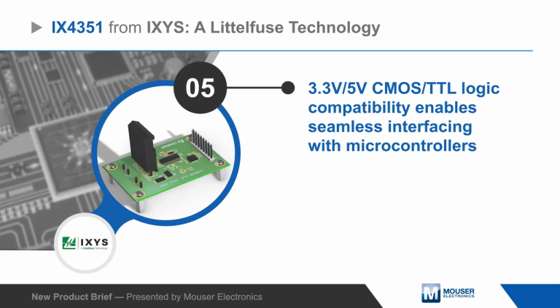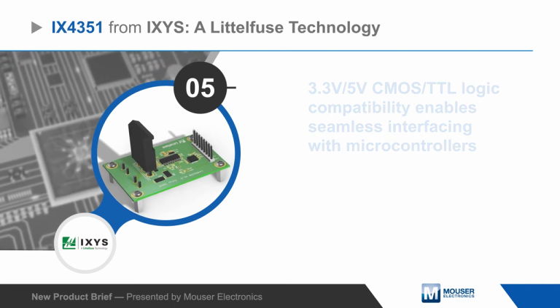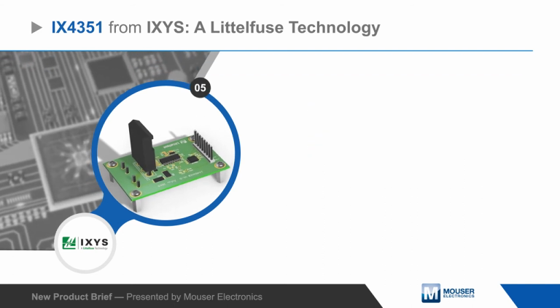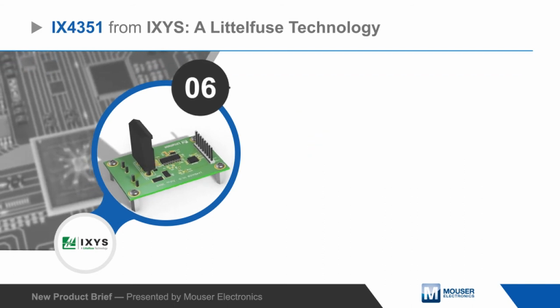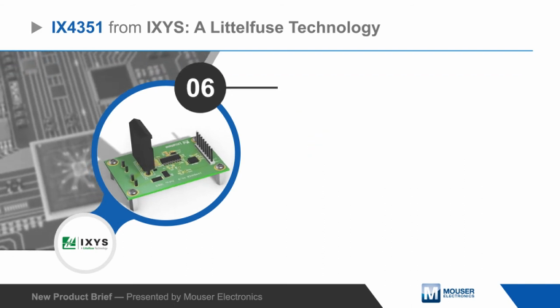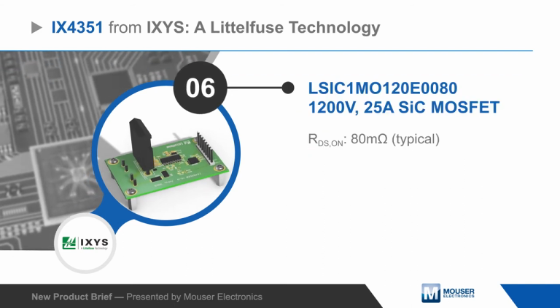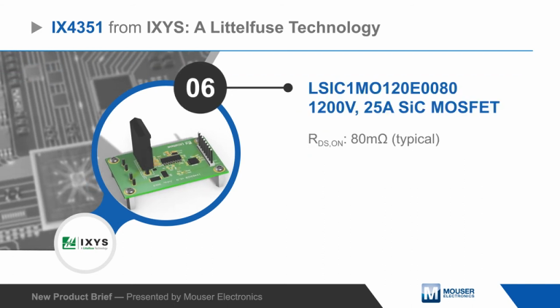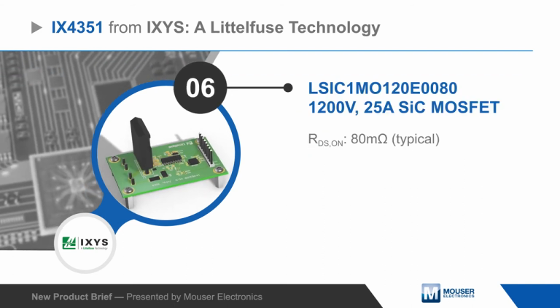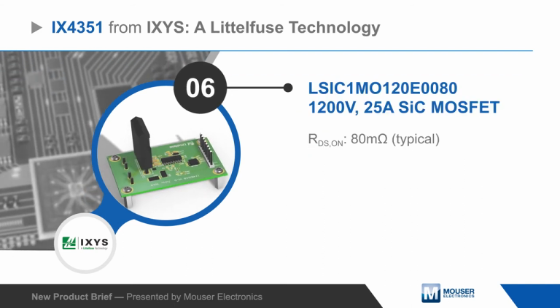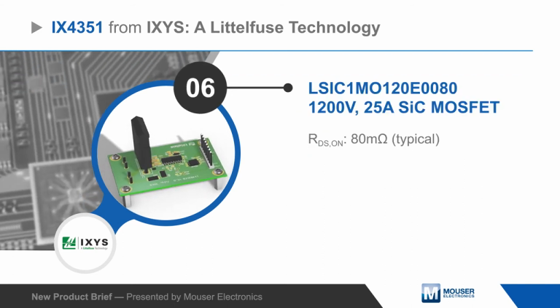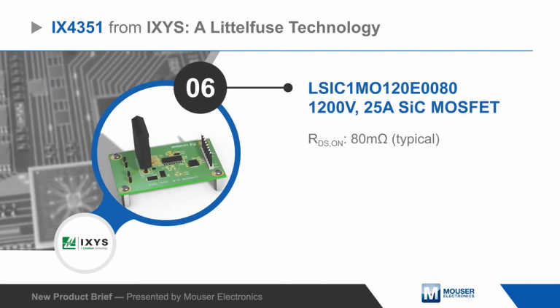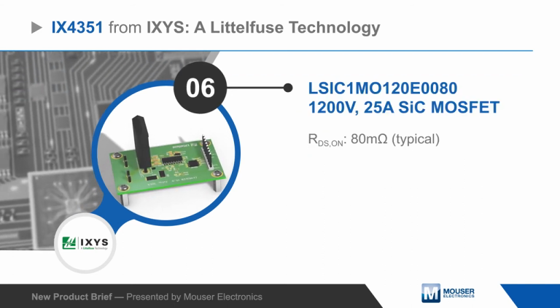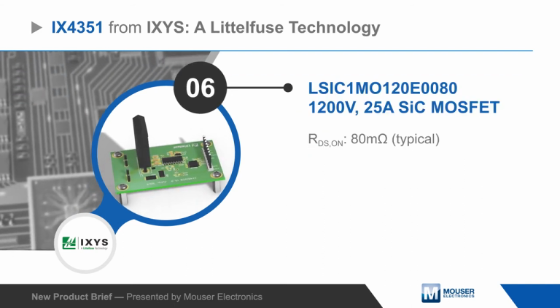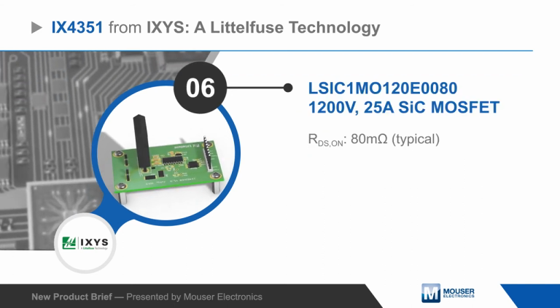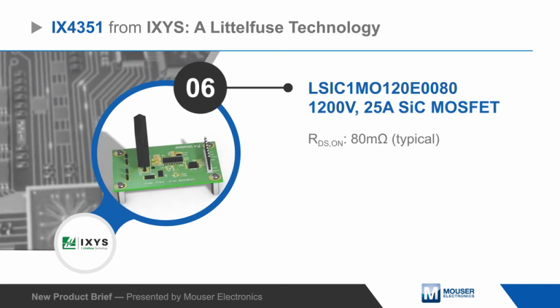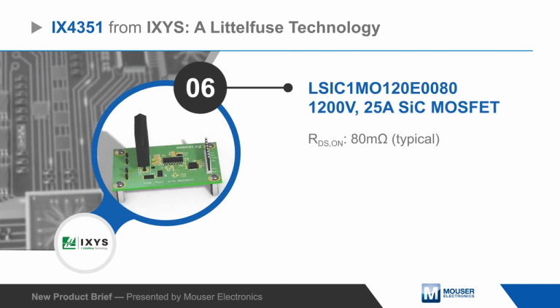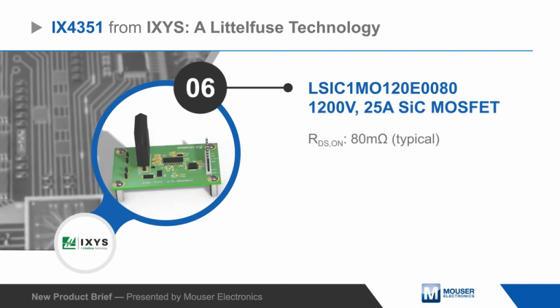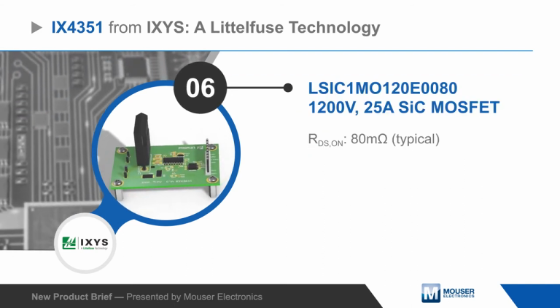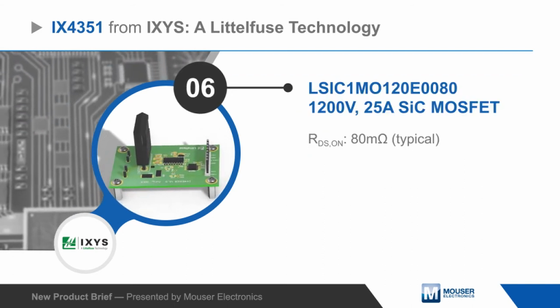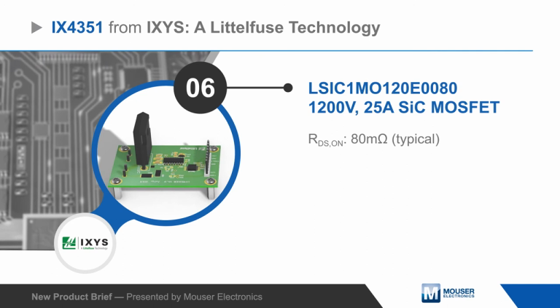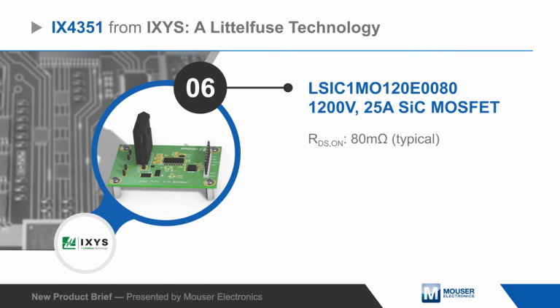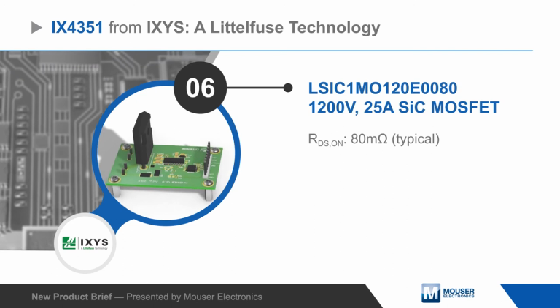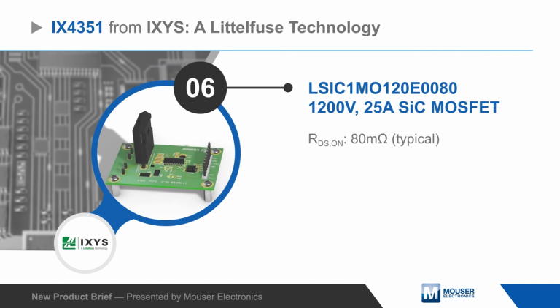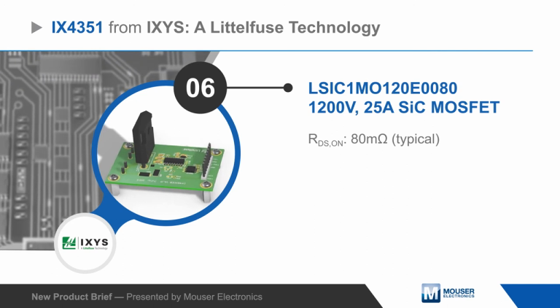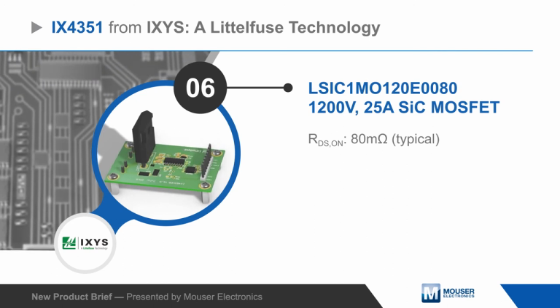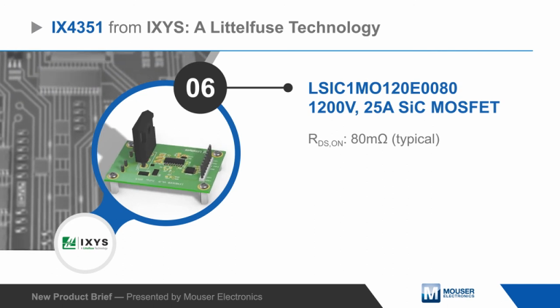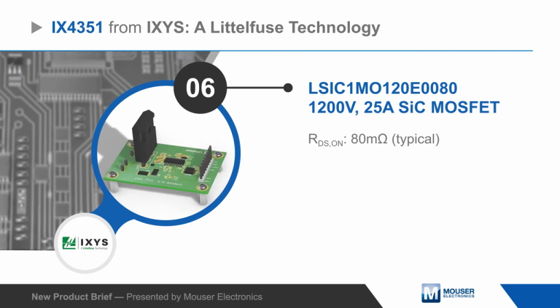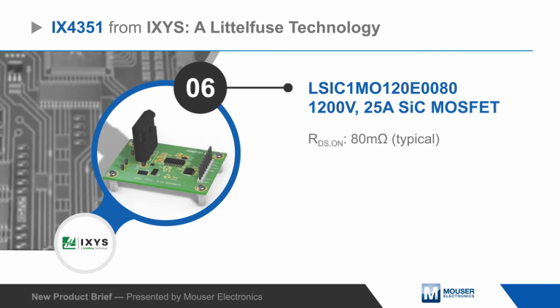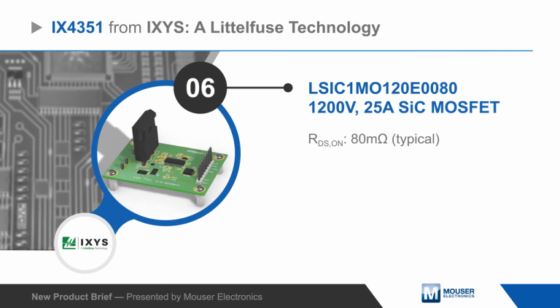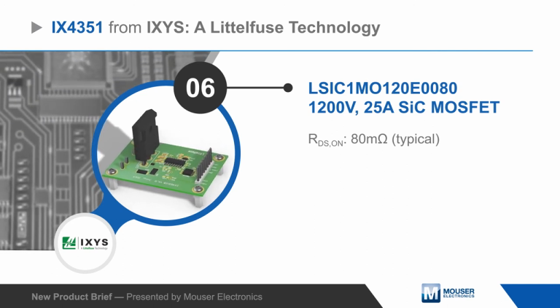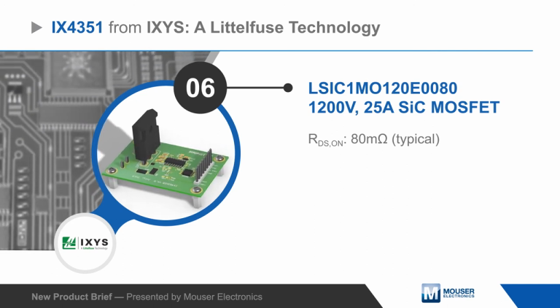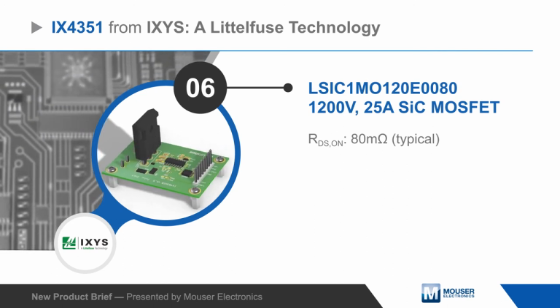The board includes a 1200 volt LittleFuse silicon carbide MOSFET that can switch 25 amps and has a typical RDS on rated at 80 milliohms.